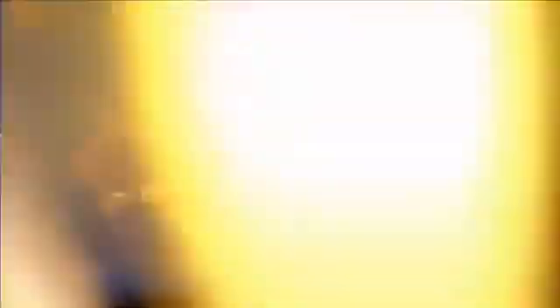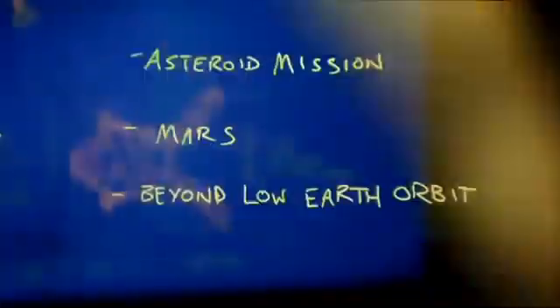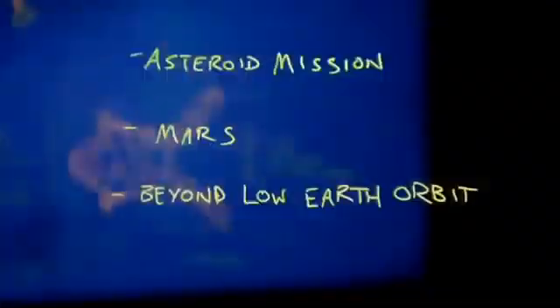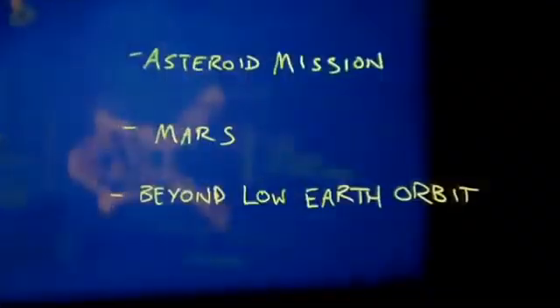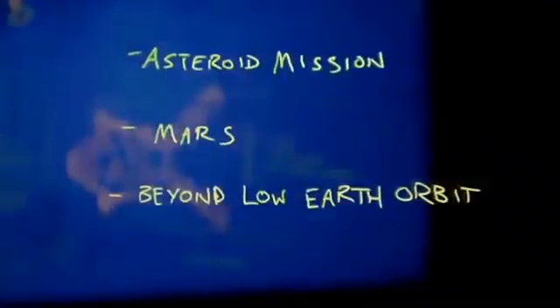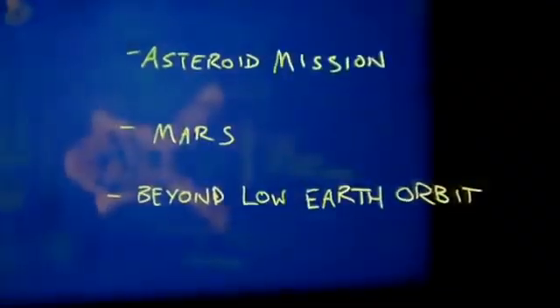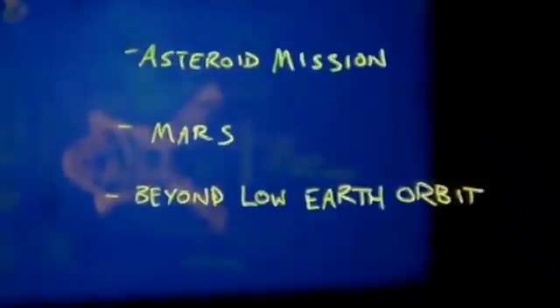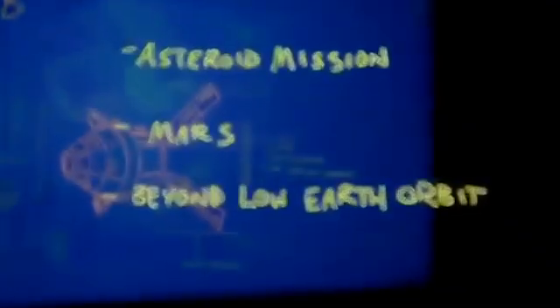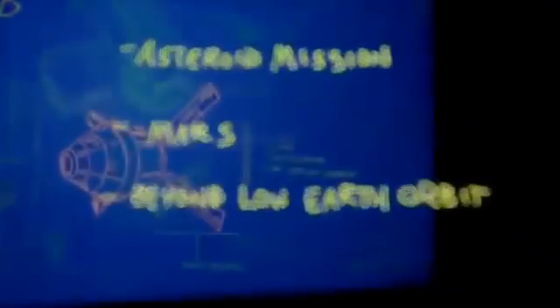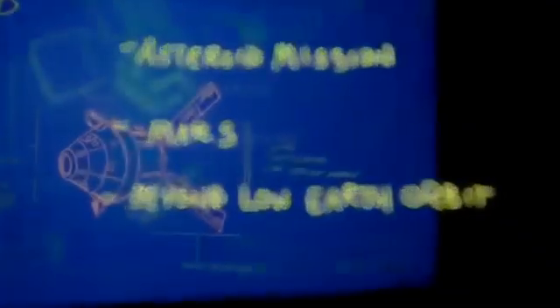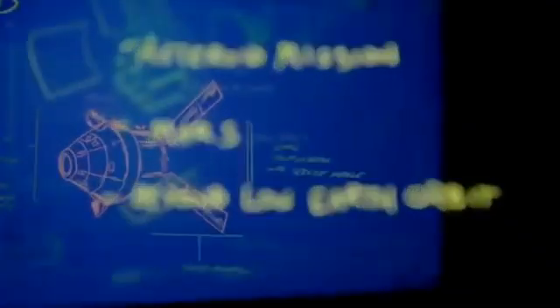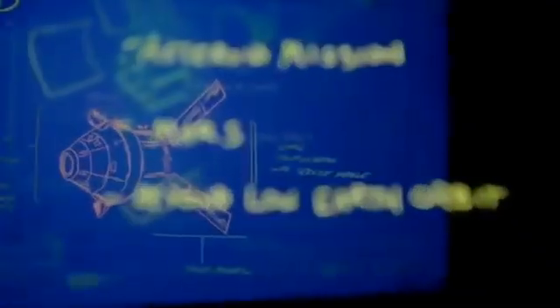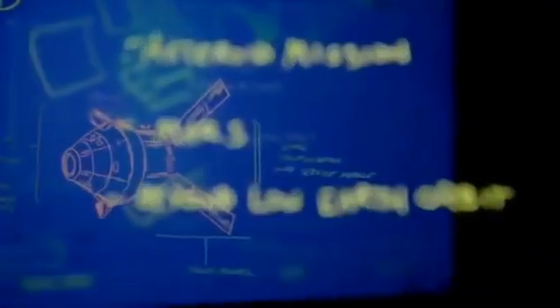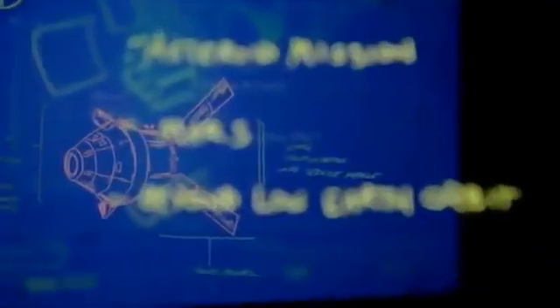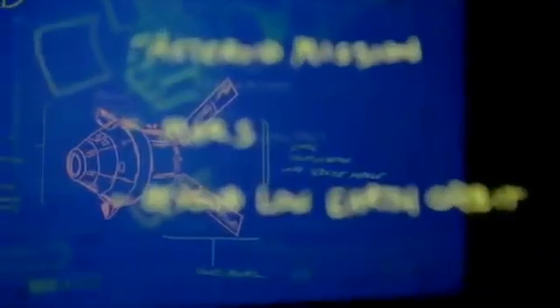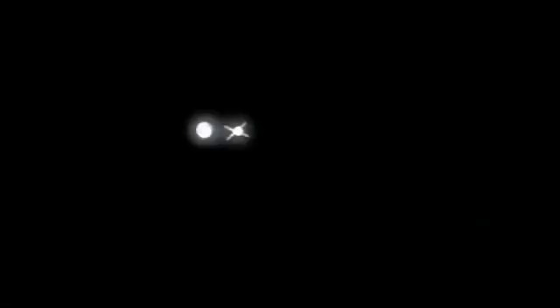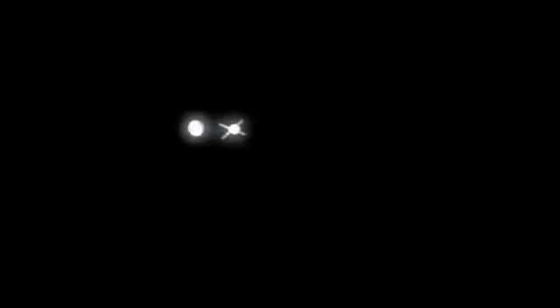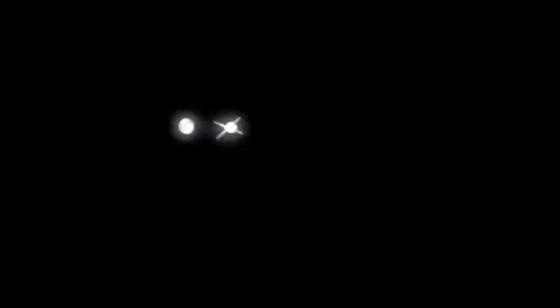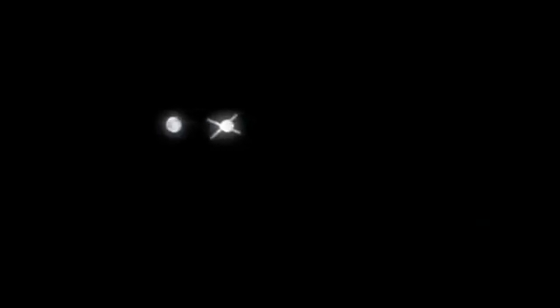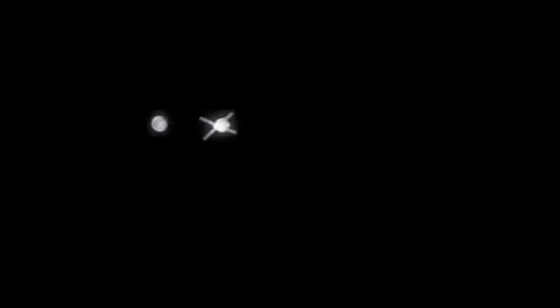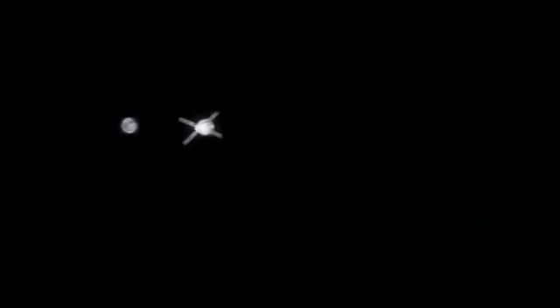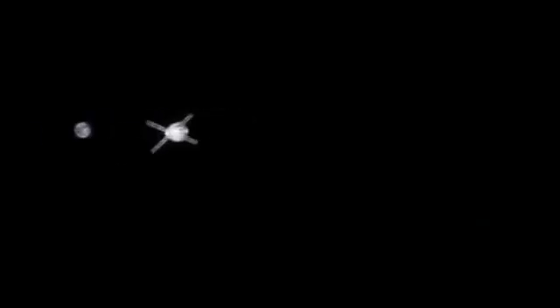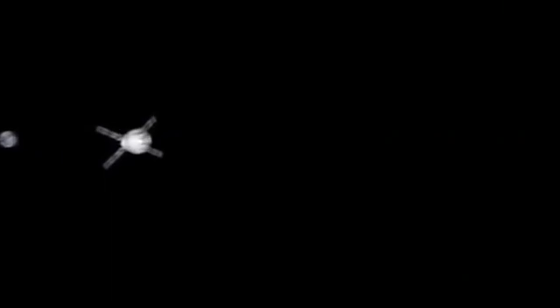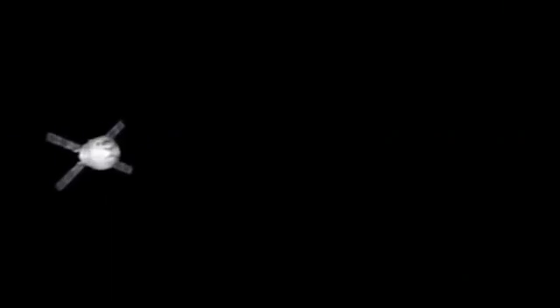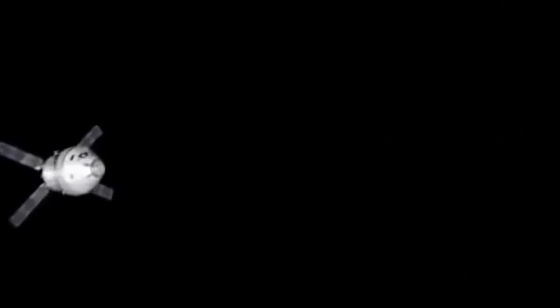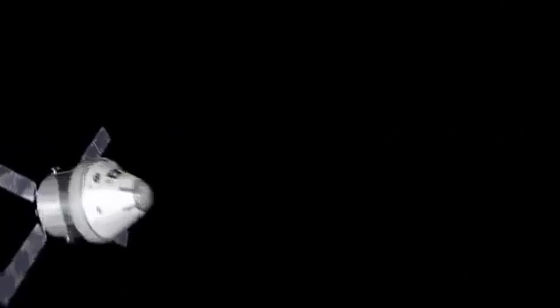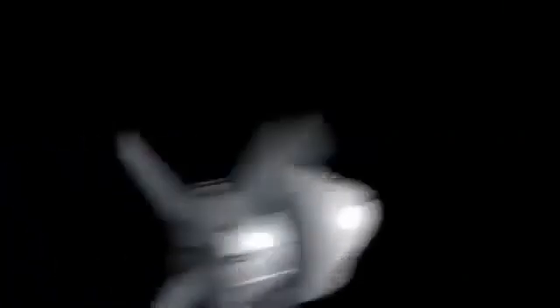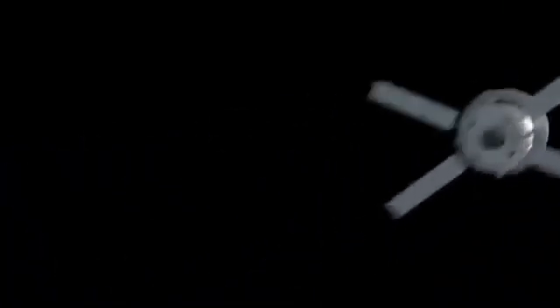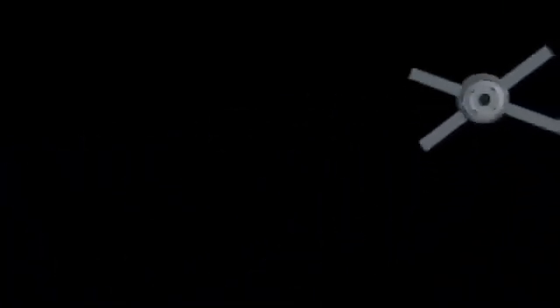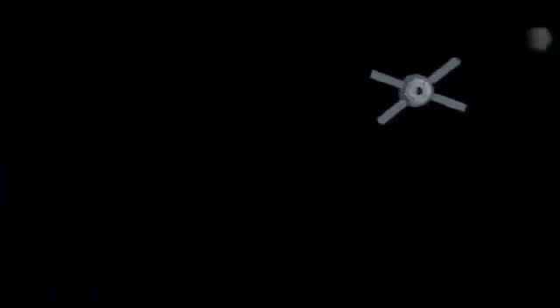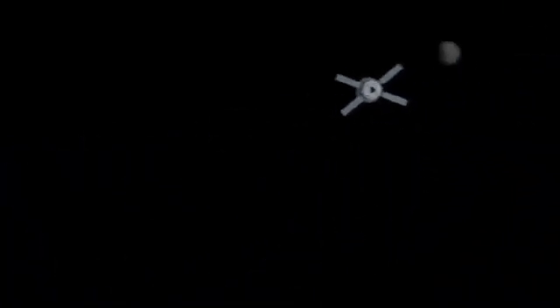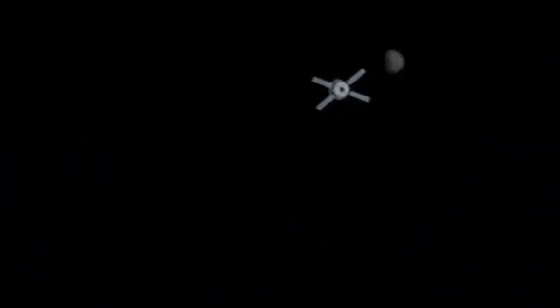For these missions, Orion has to be one tough spacecraft, withstanding high speeds, searing temperatures, and extreme radiation.